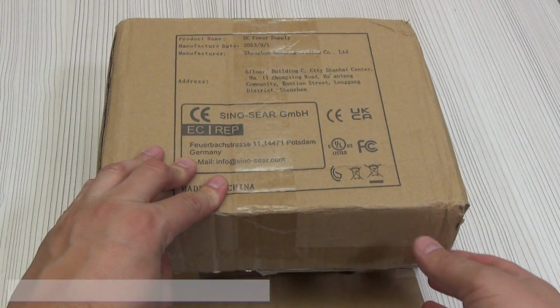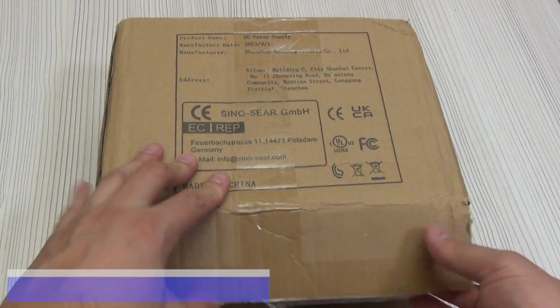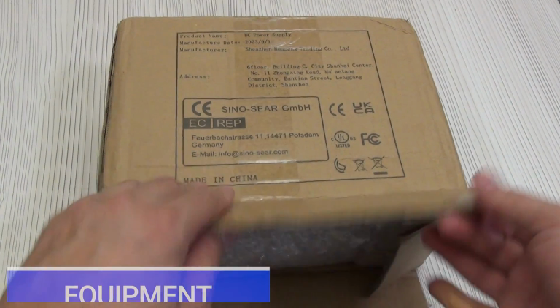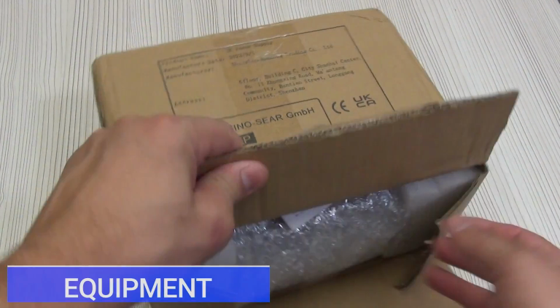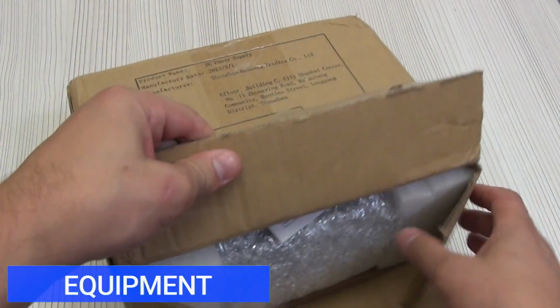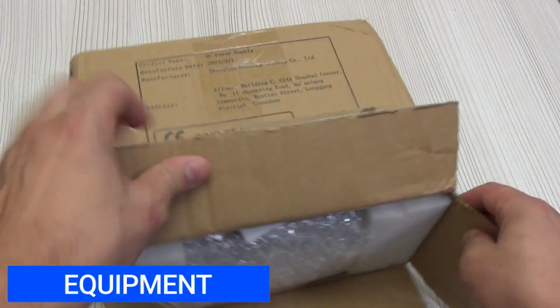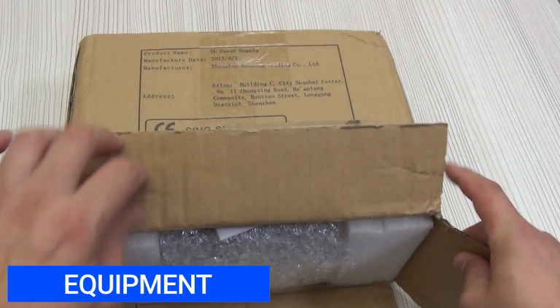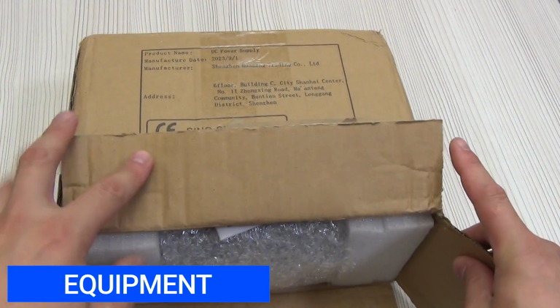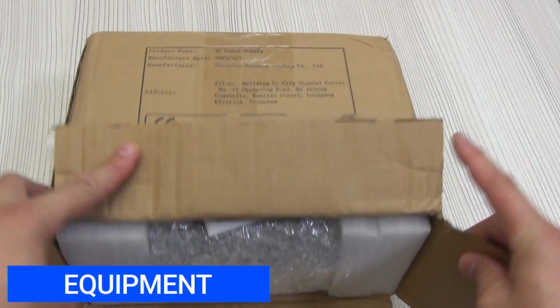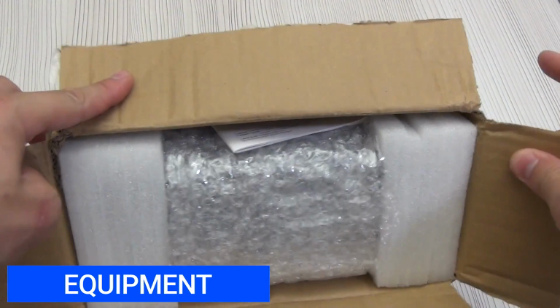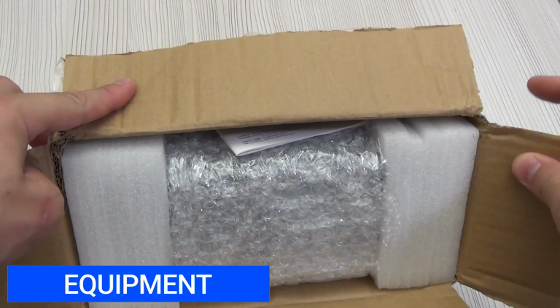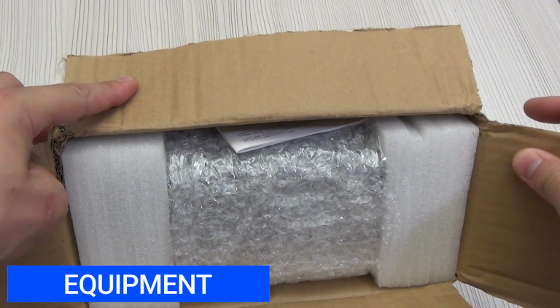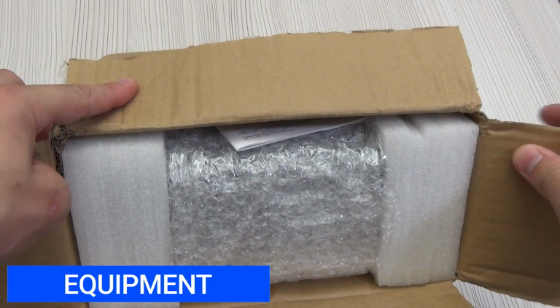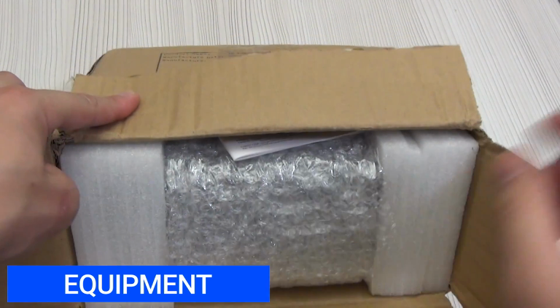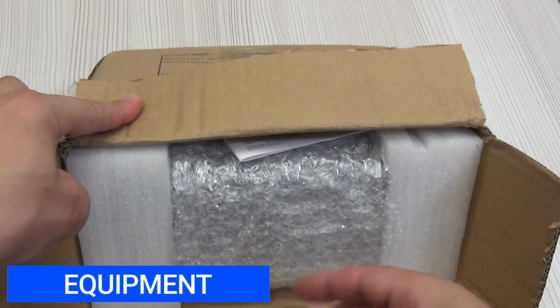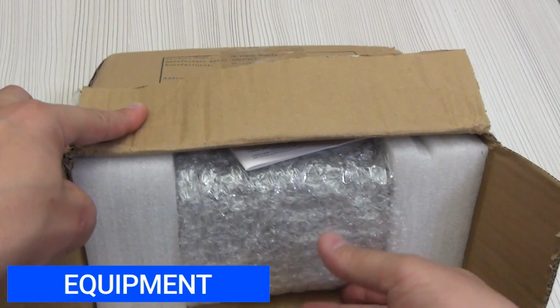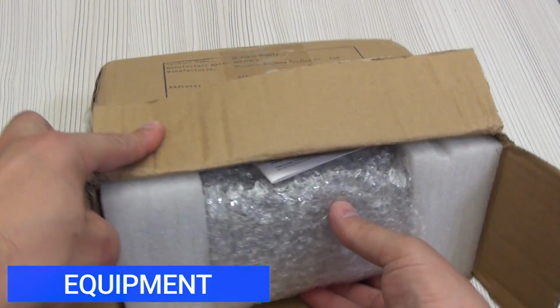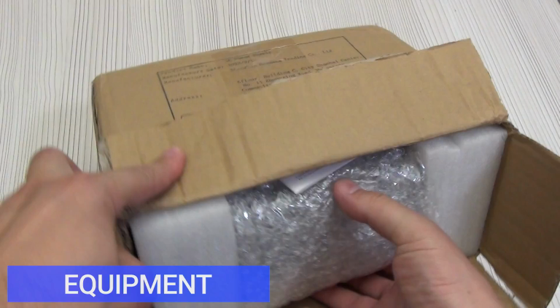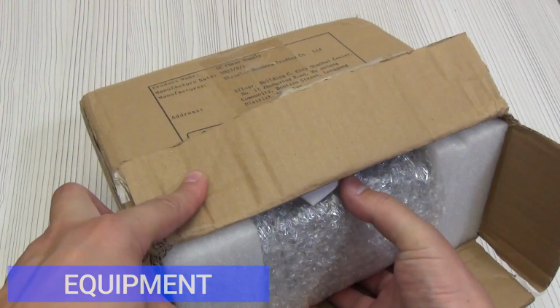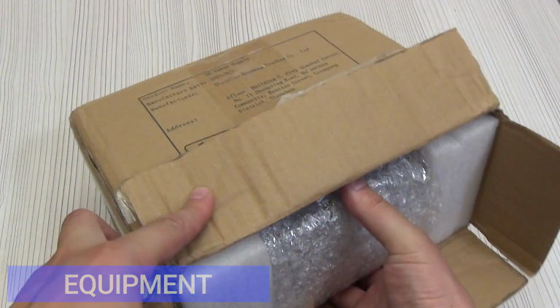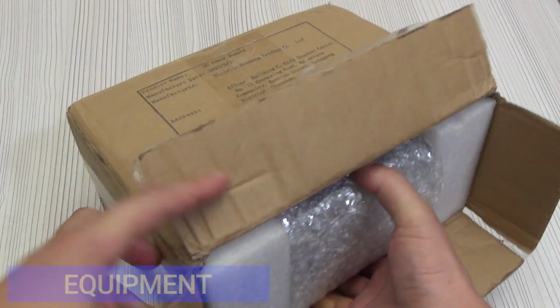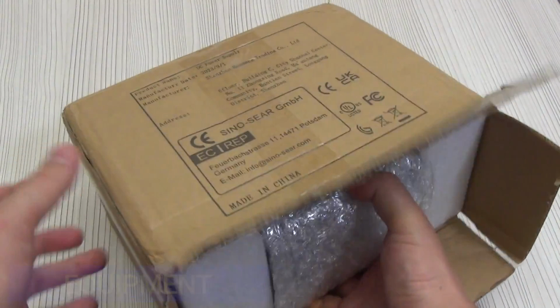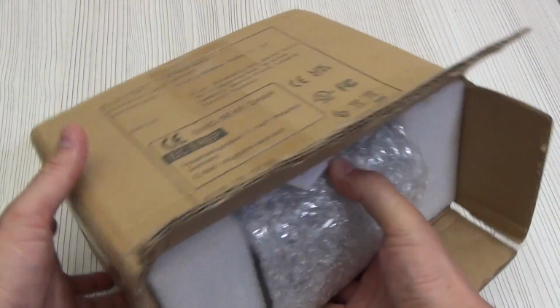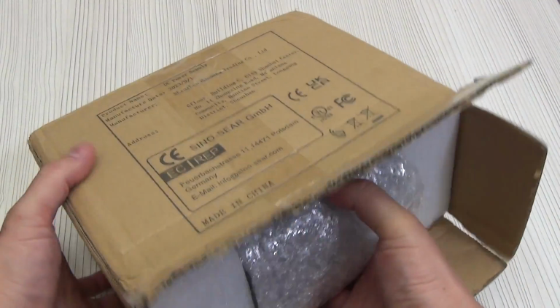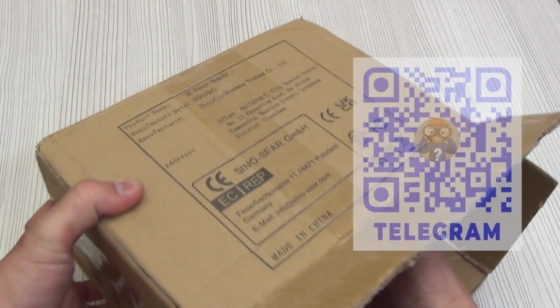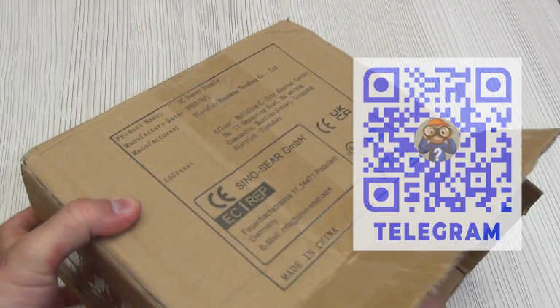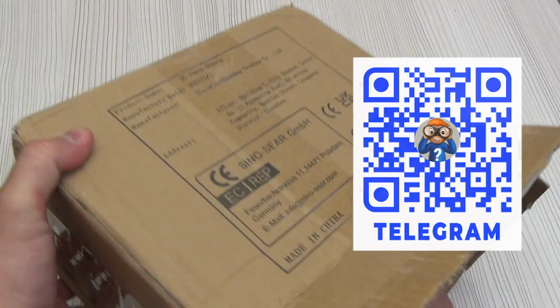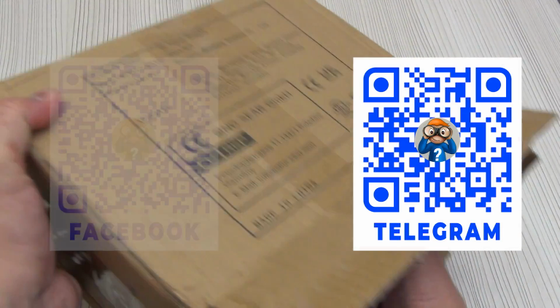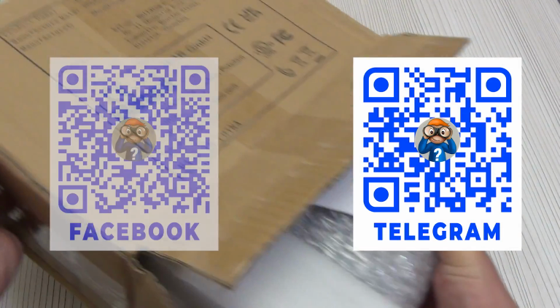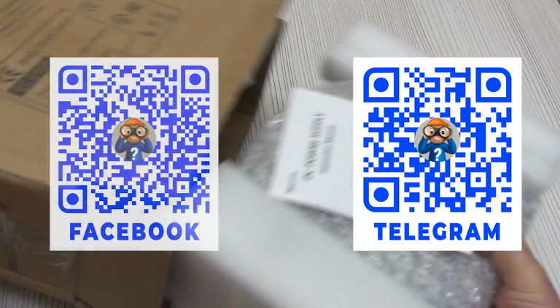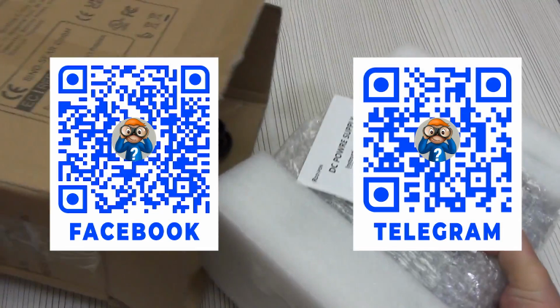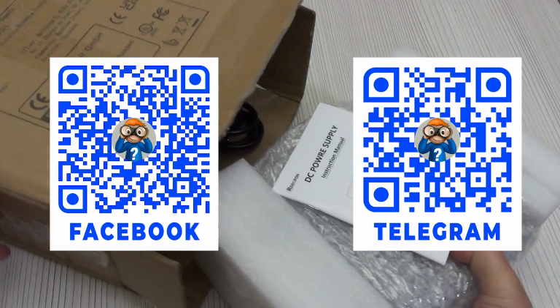It comes in a cardboard box like this. The seller approaches the packaging very responsibly, so you should not worry about delivery.